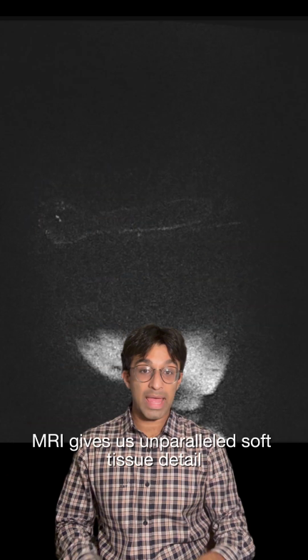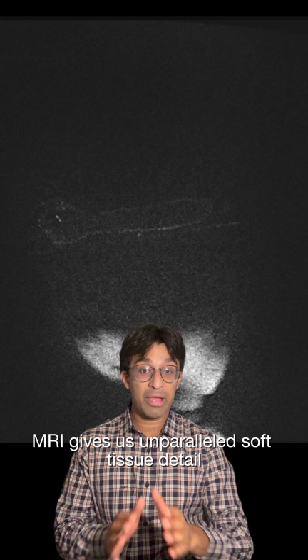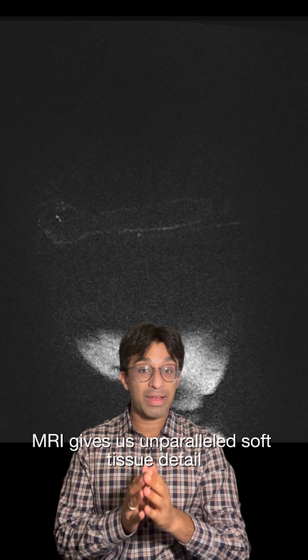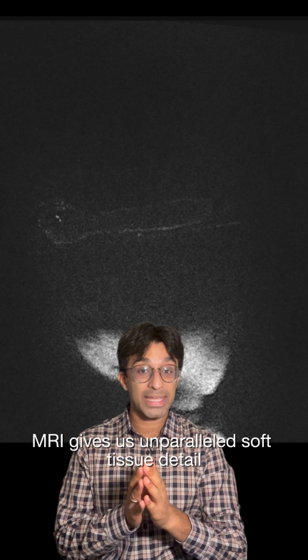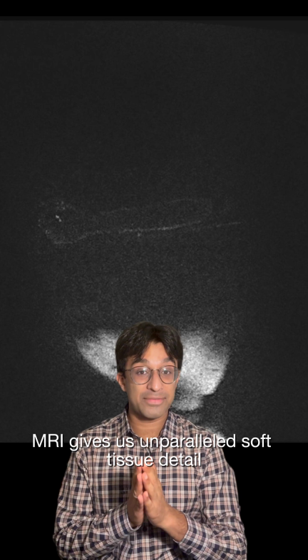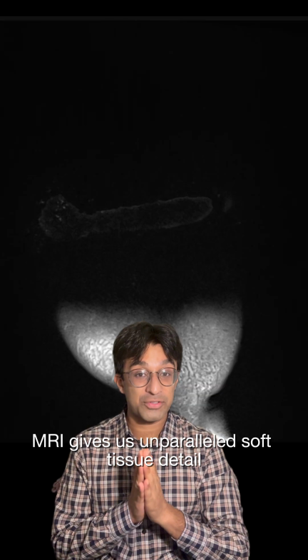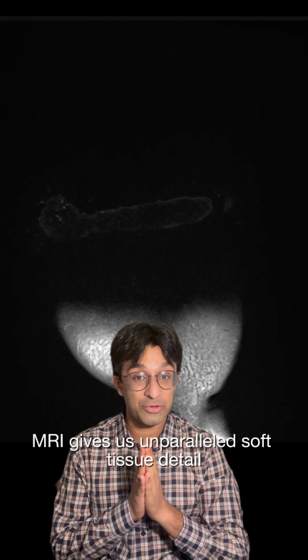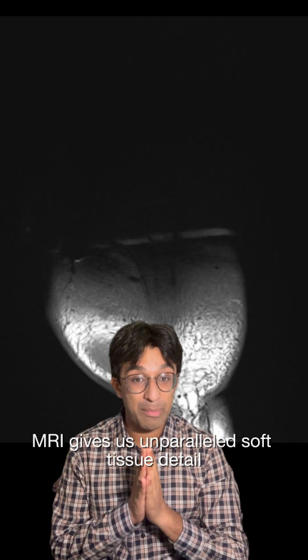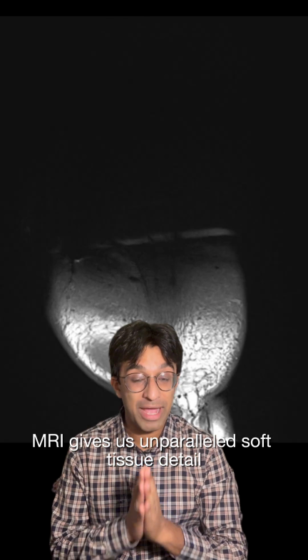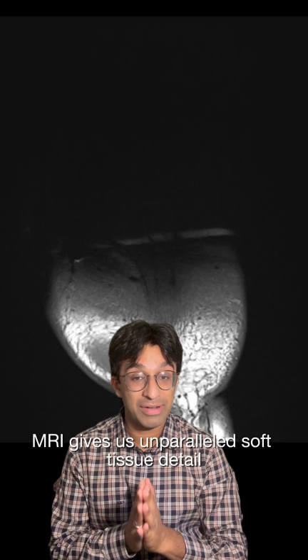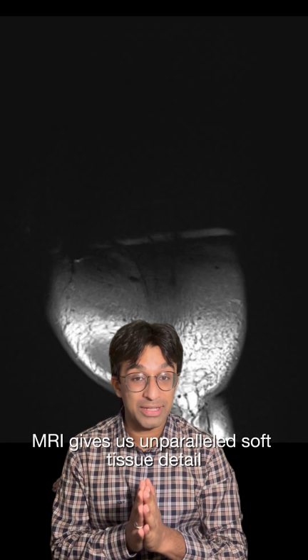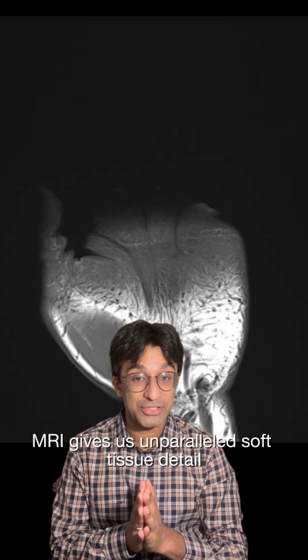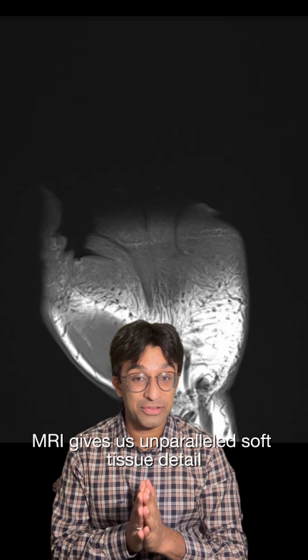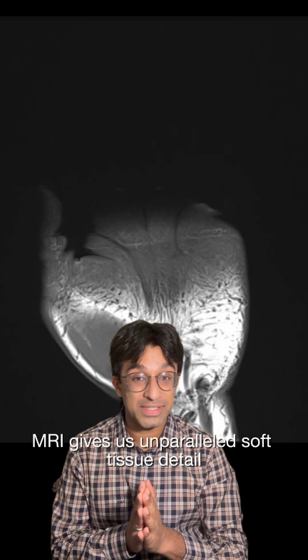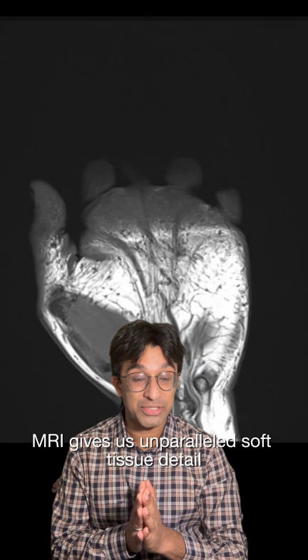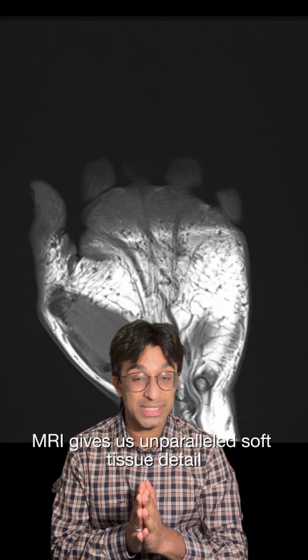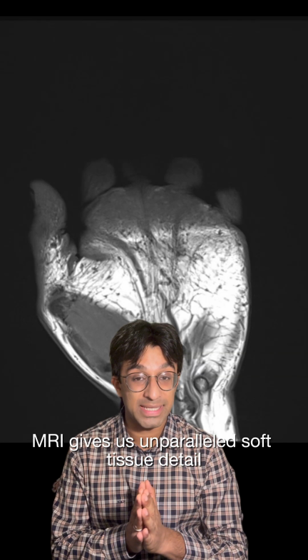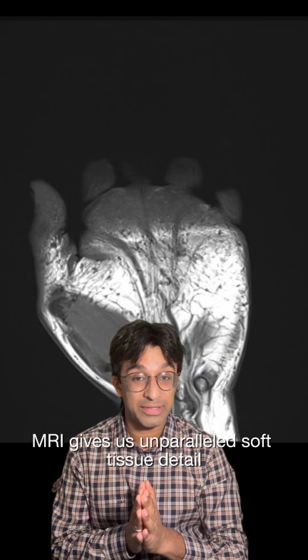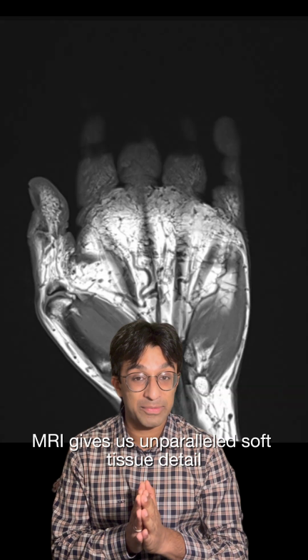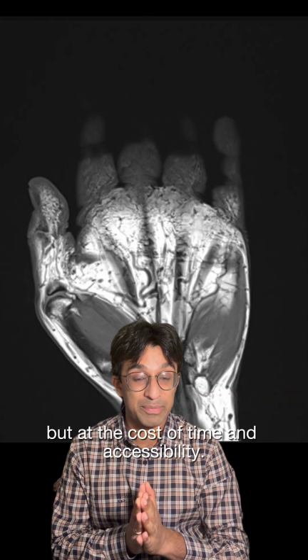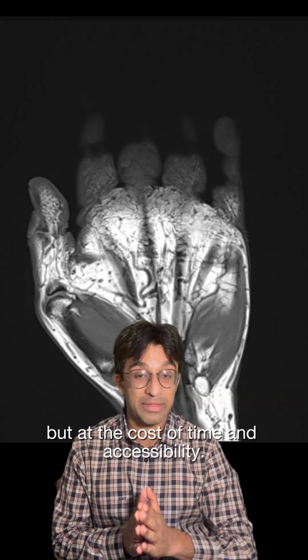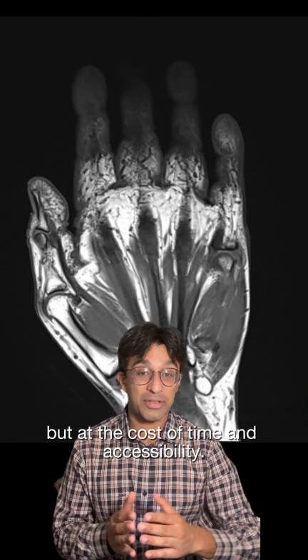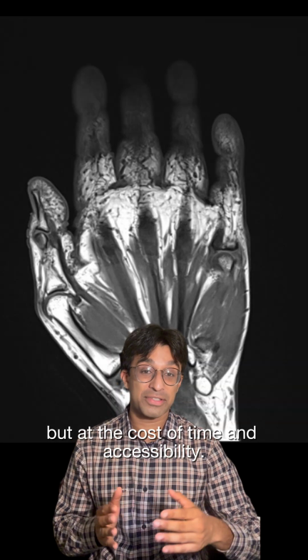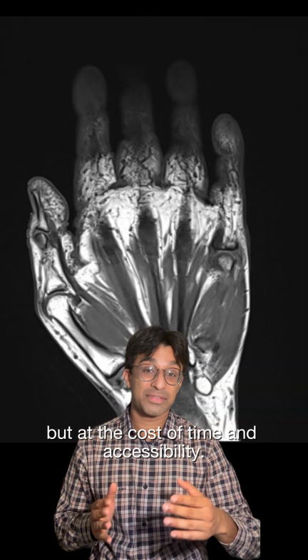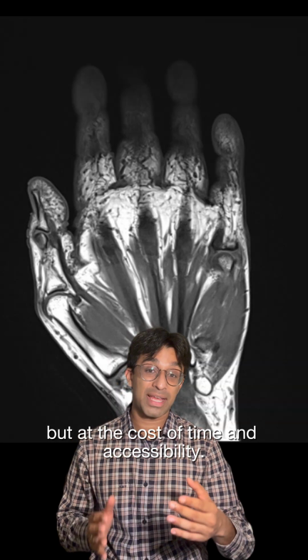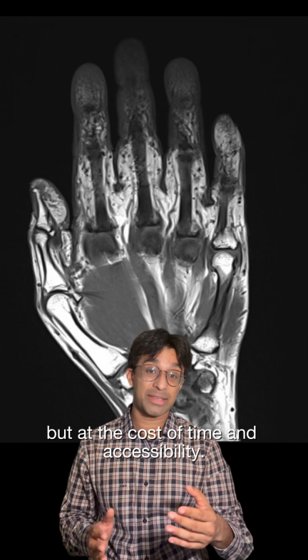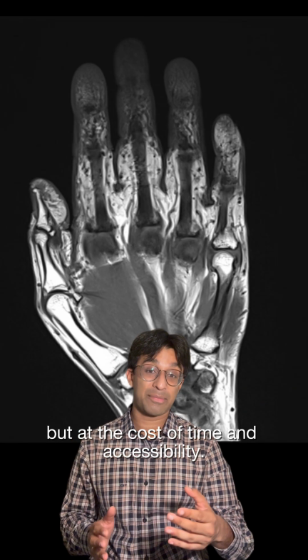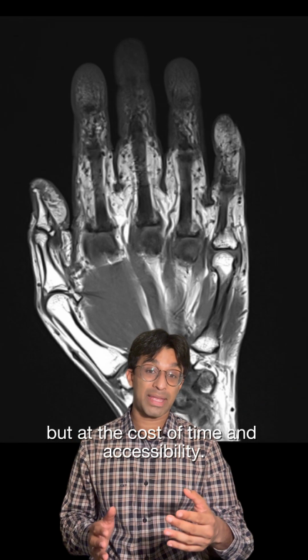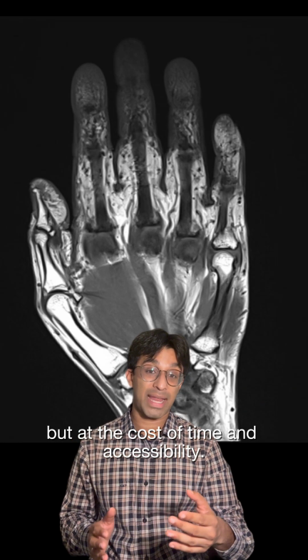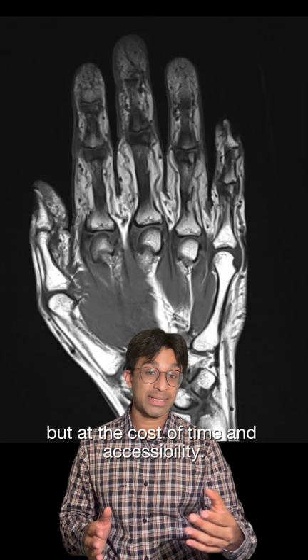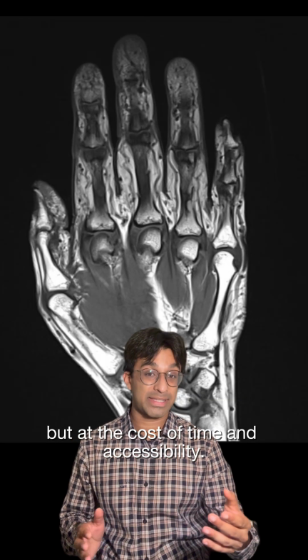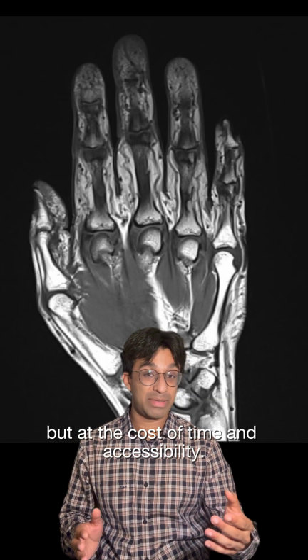MRI gives us unparalleled soft tissue detail, but at the cost of time and accessibility.